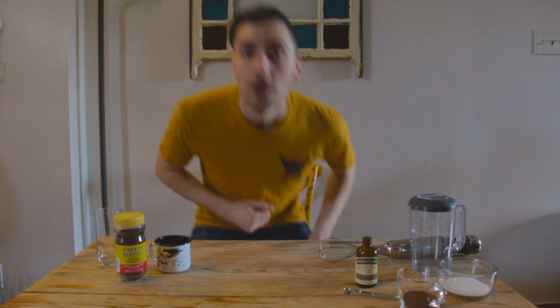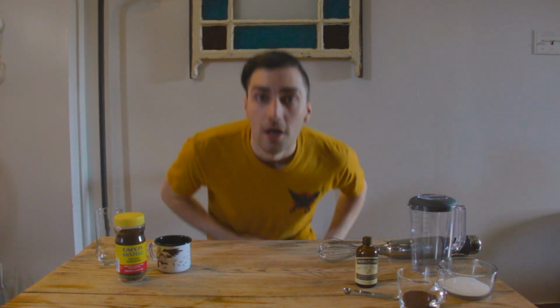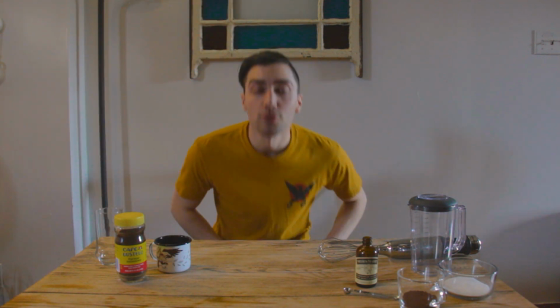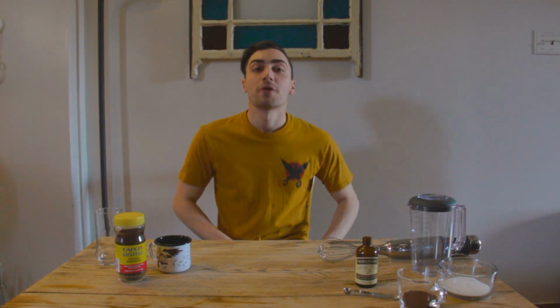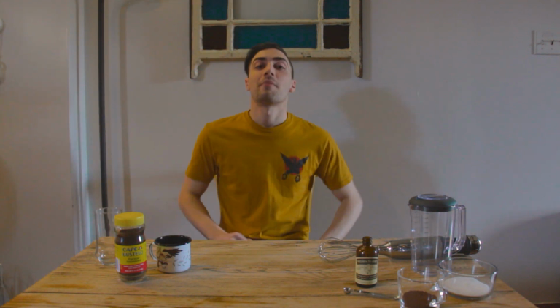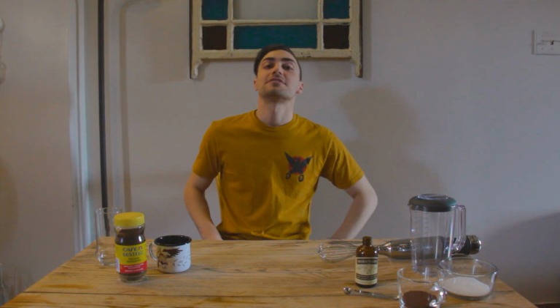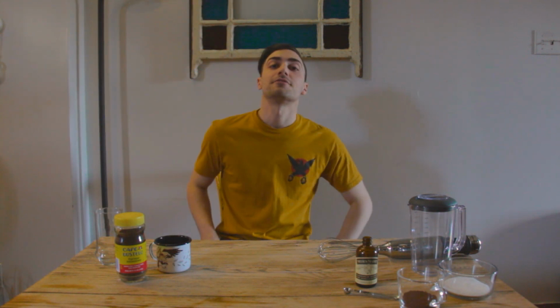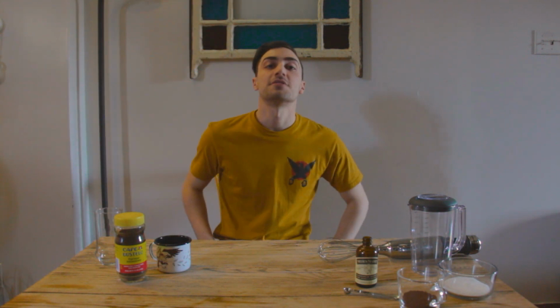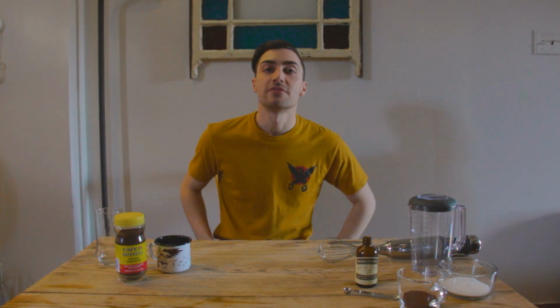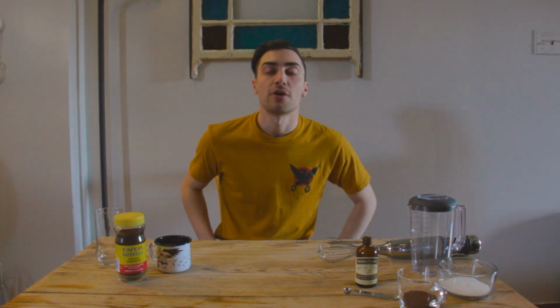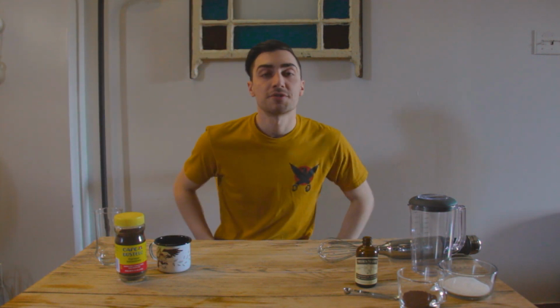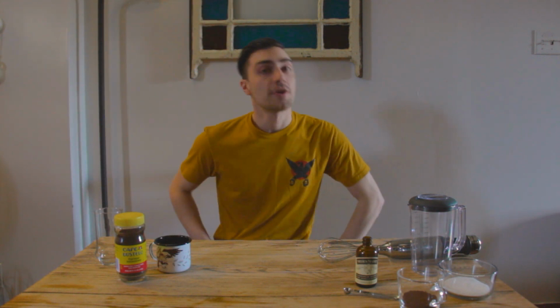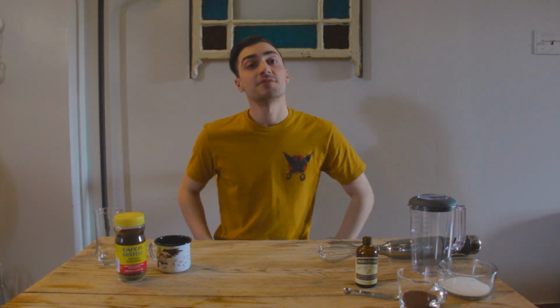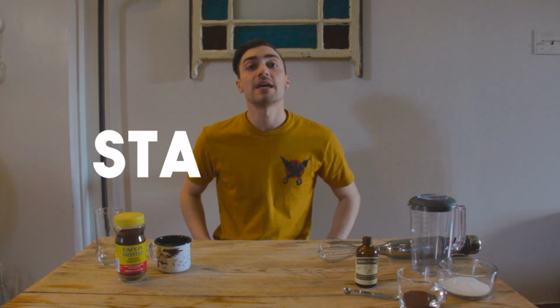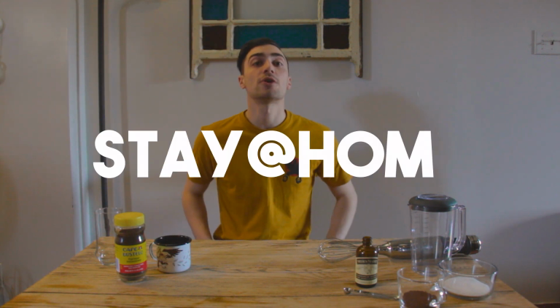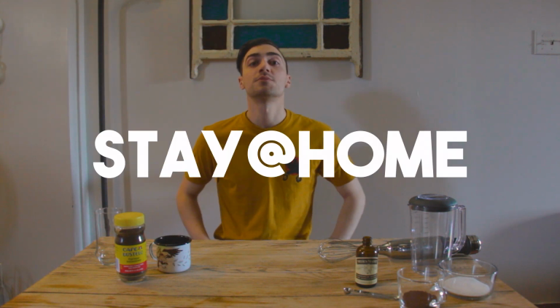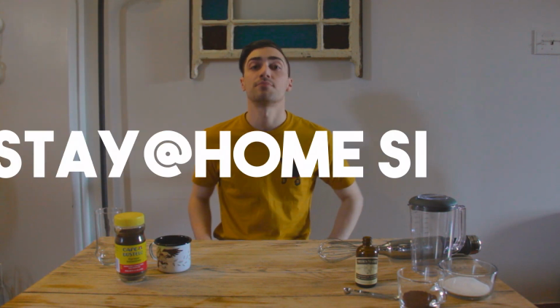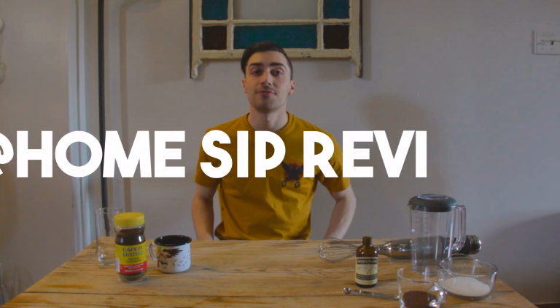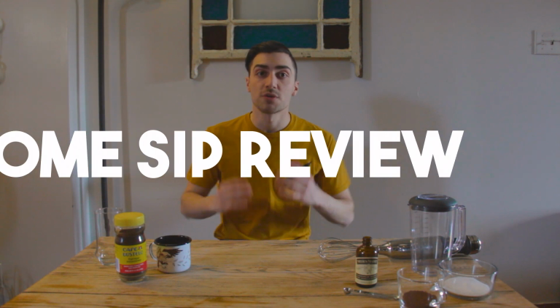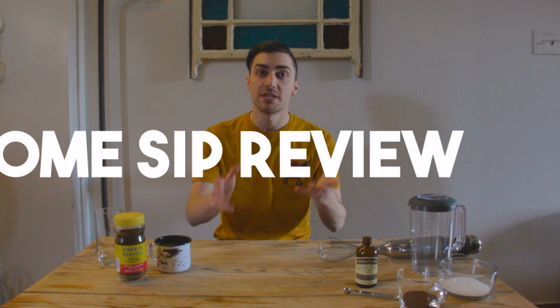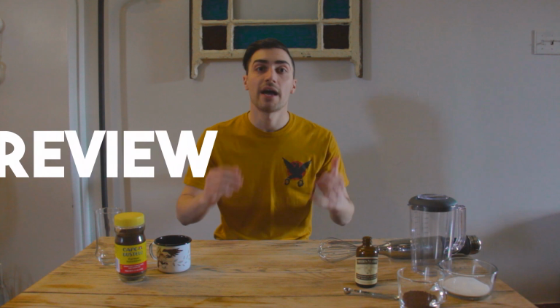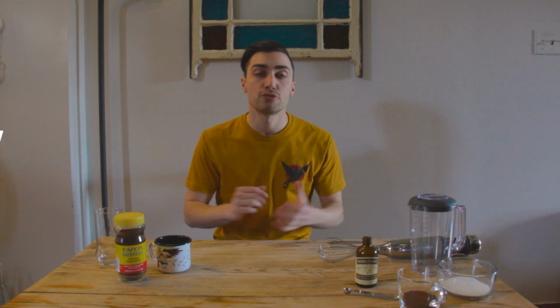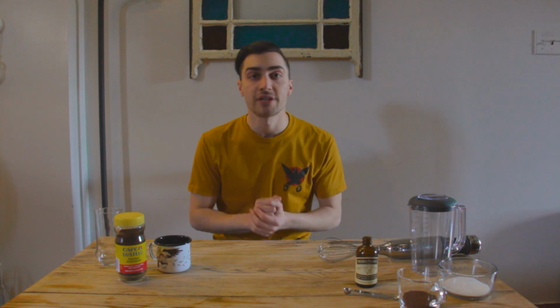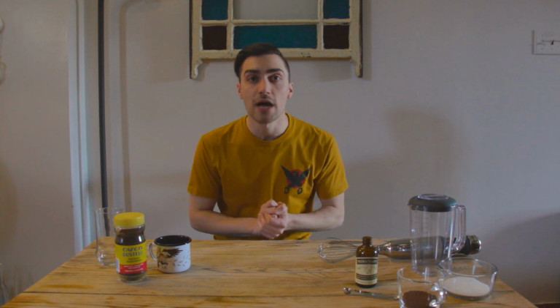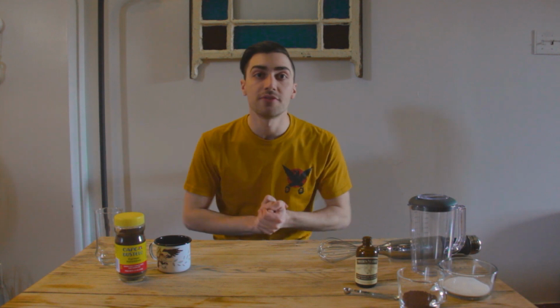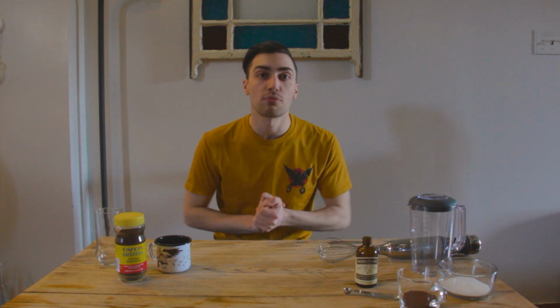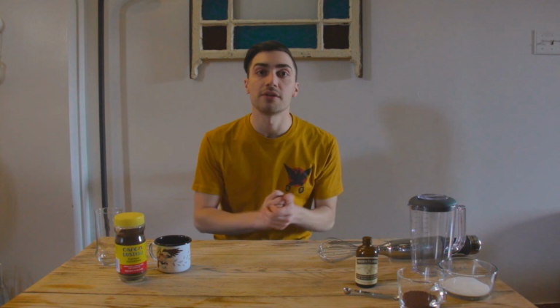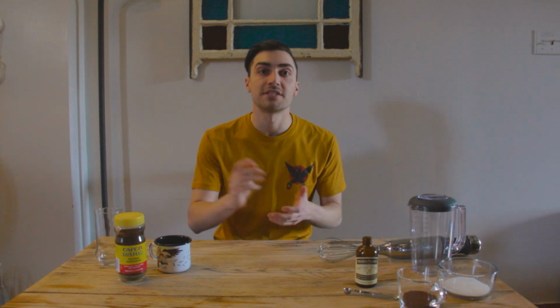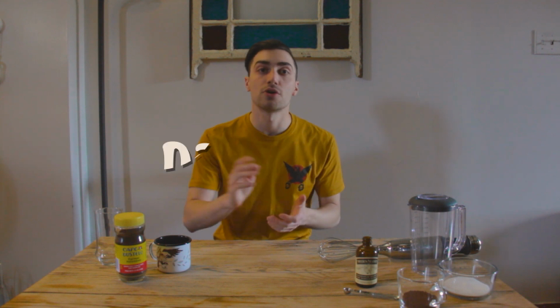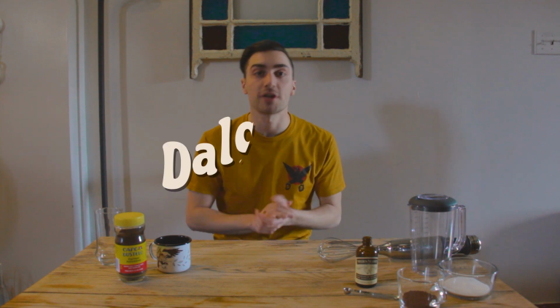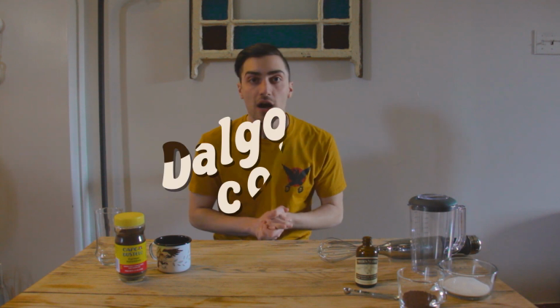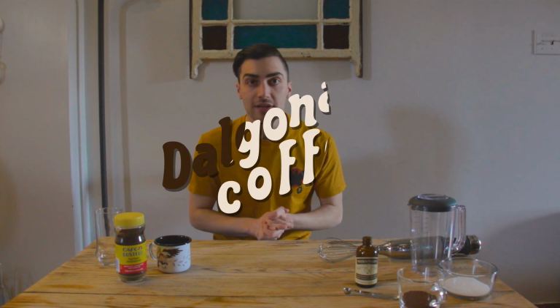Hello and welcome back to the first ever episode of Stay At Home Sip Review, where today I'm drinking Alton Brown's Dalgona coffee.